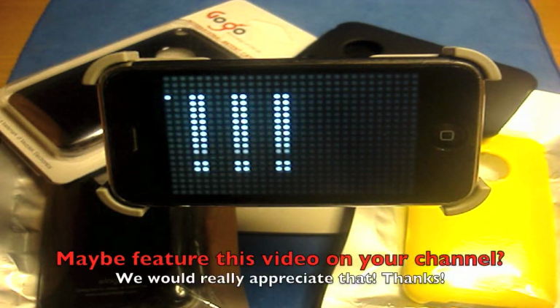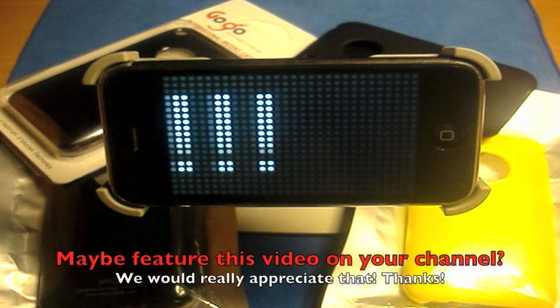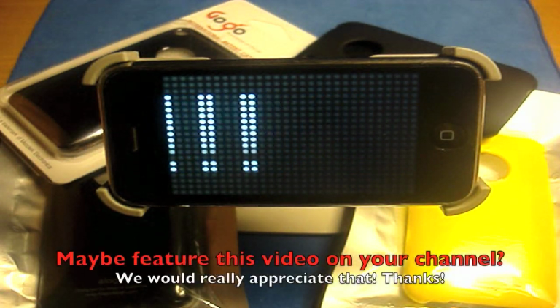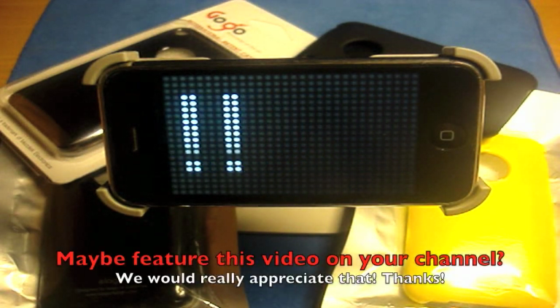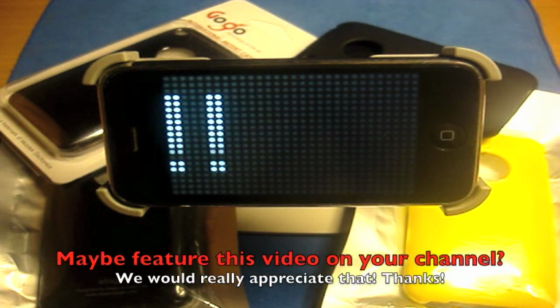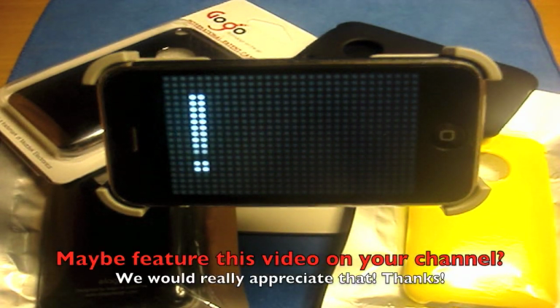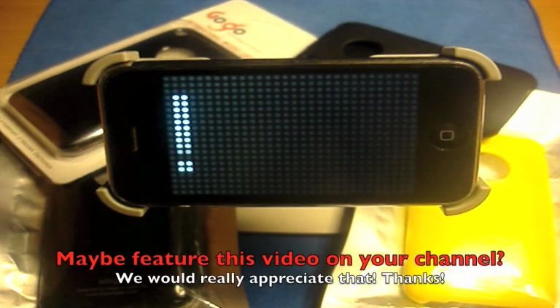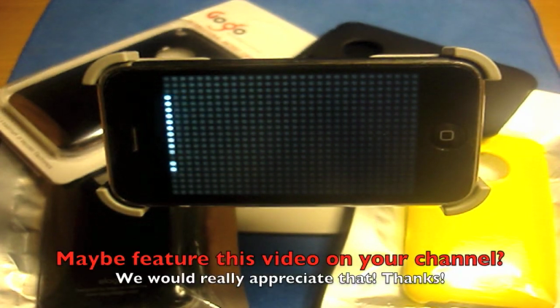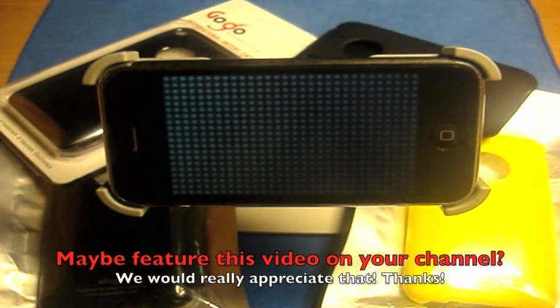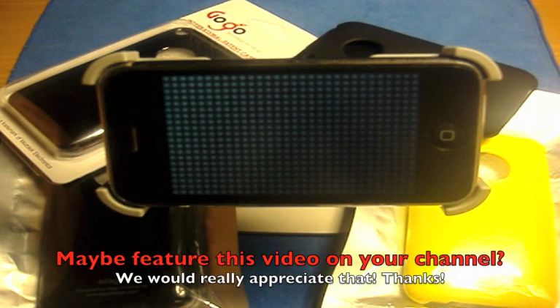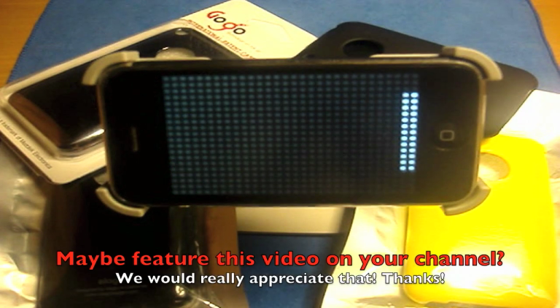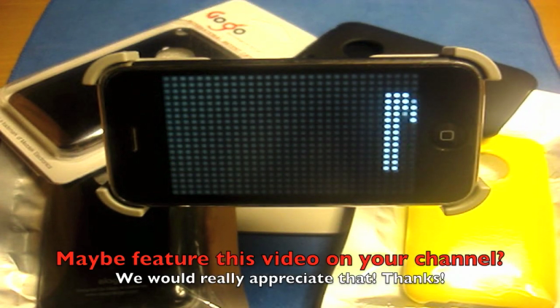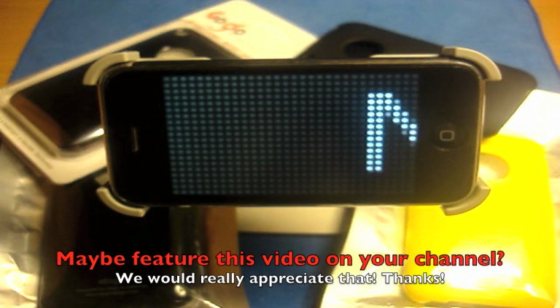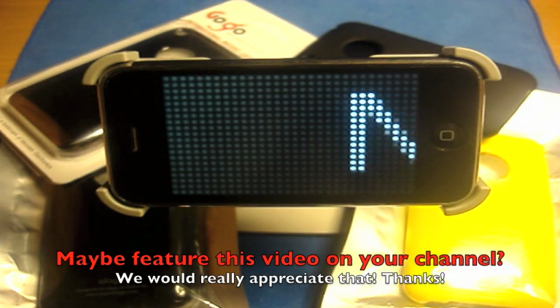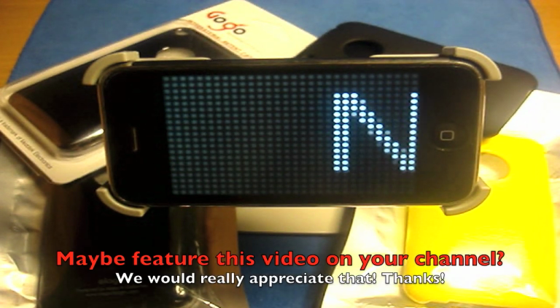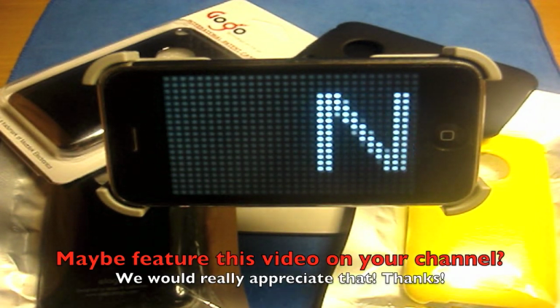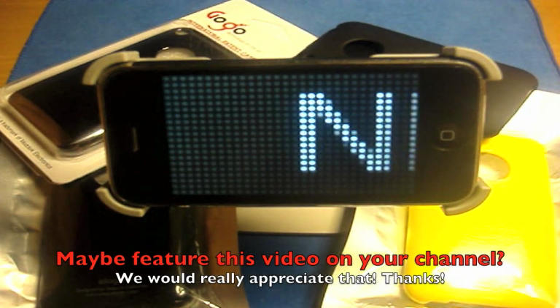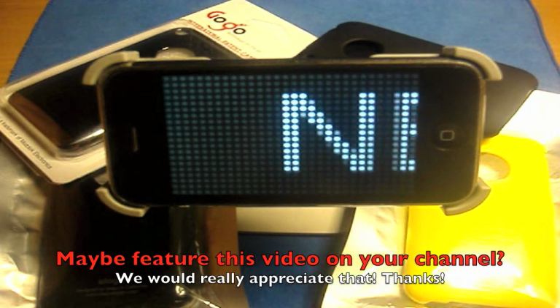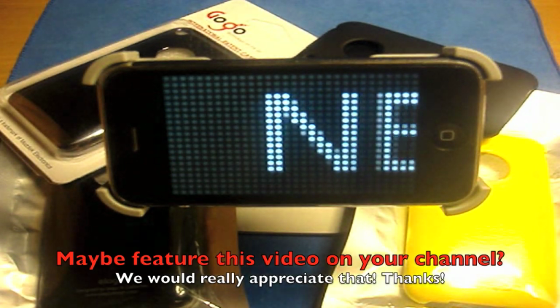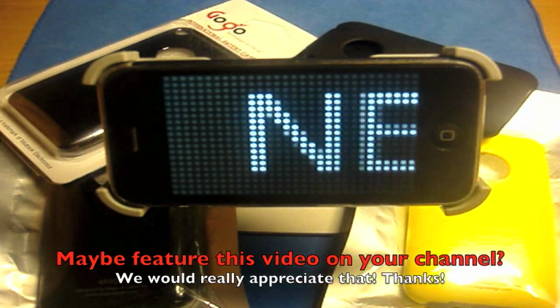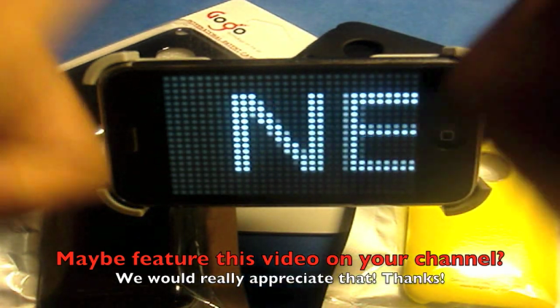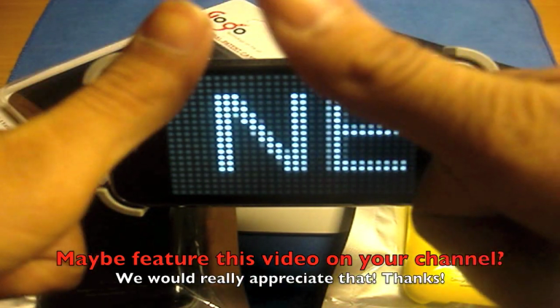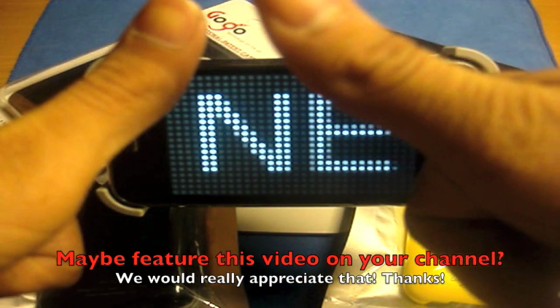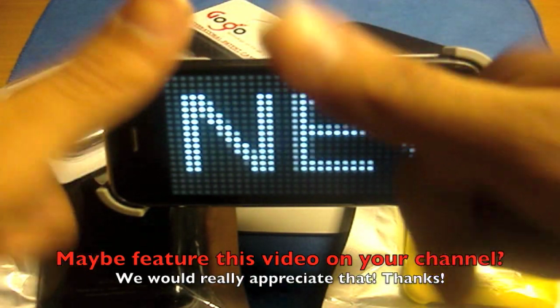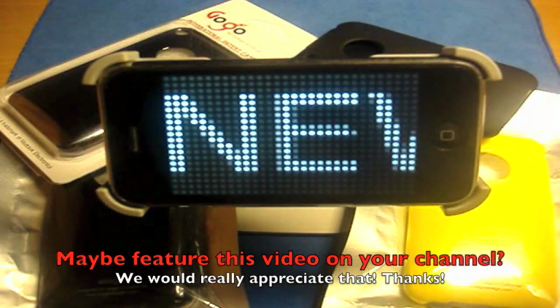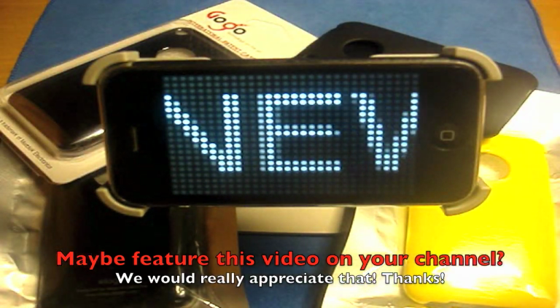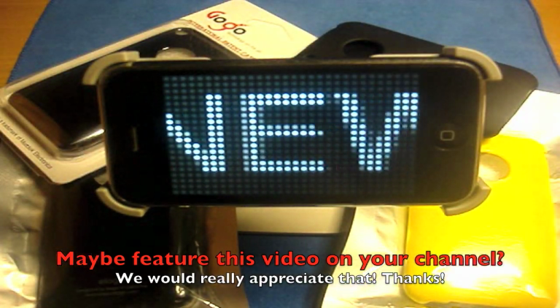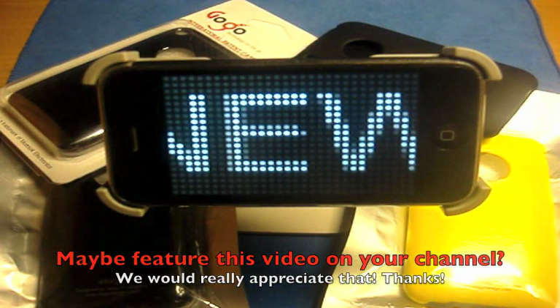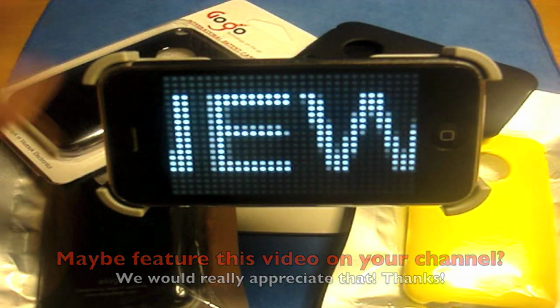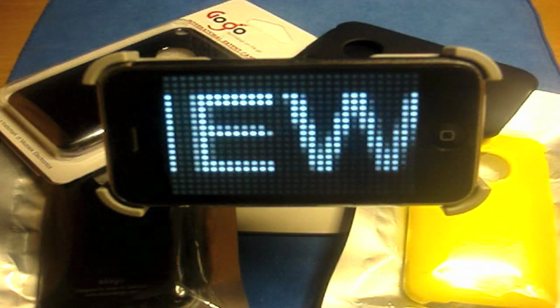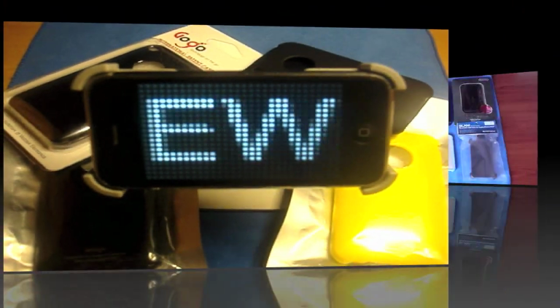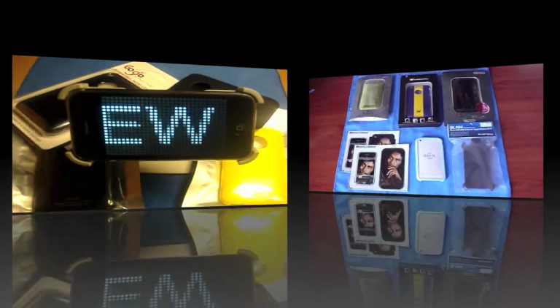That's pretty much it for the rules and my part of the giveaway. I'd like to thank you guys for all the support in 2009. I look forward to a great 2010 with you guys. Go ahead, take it away Max.